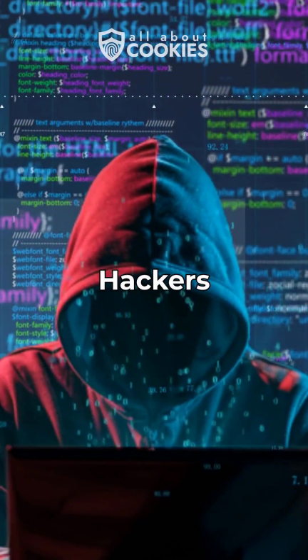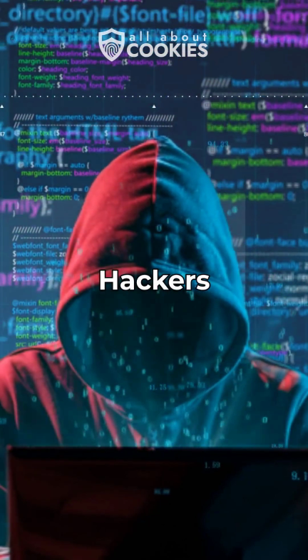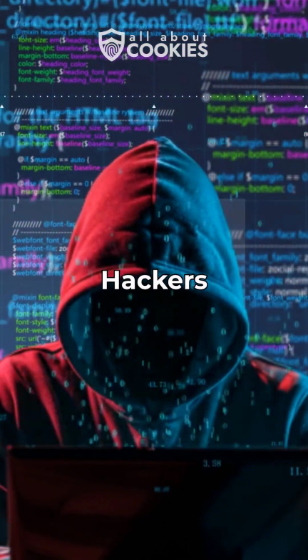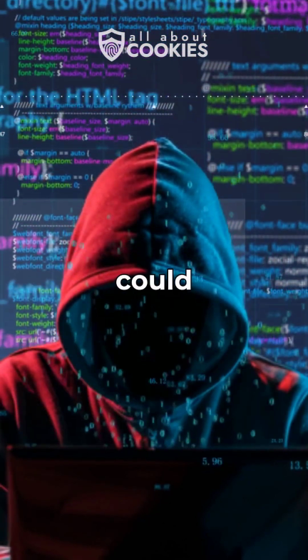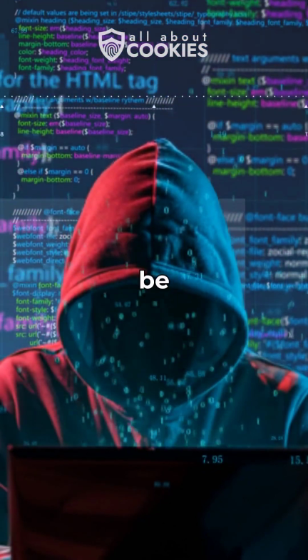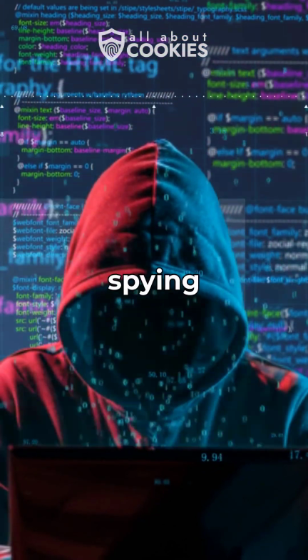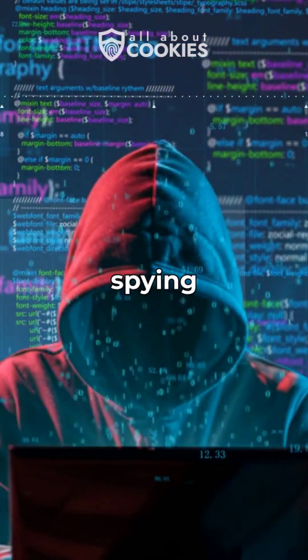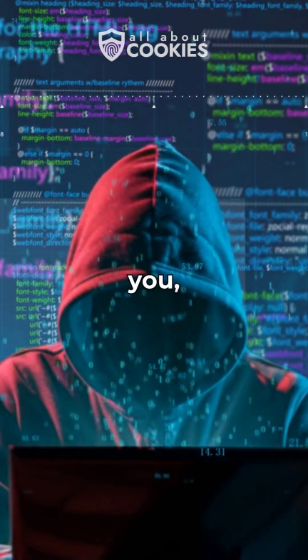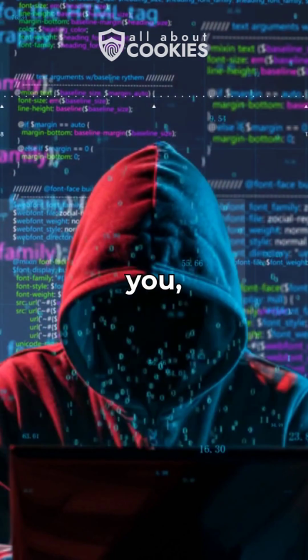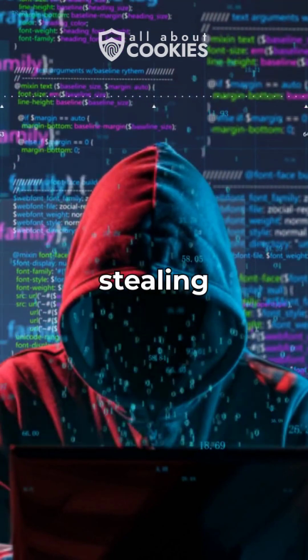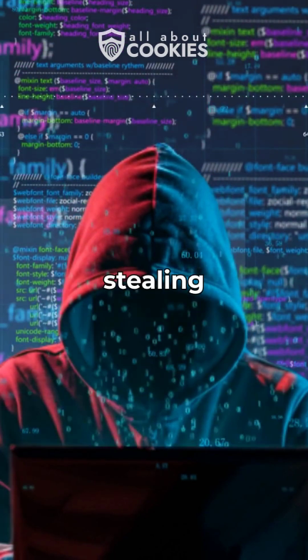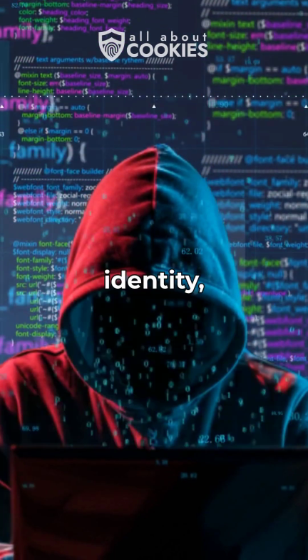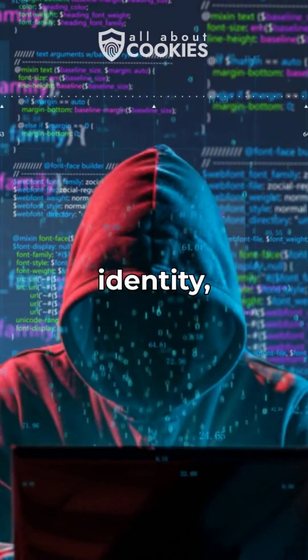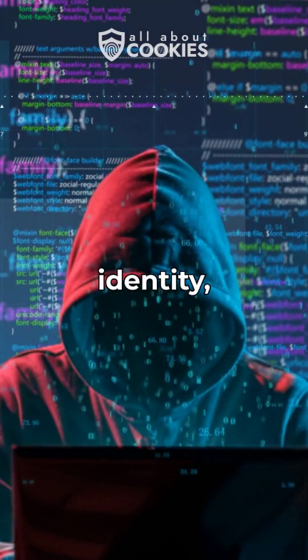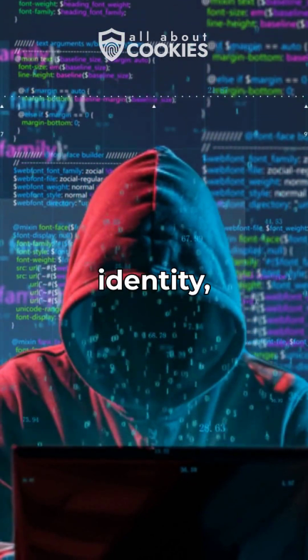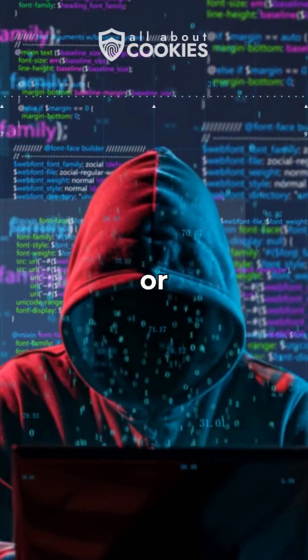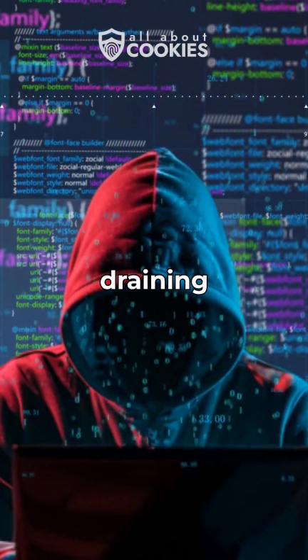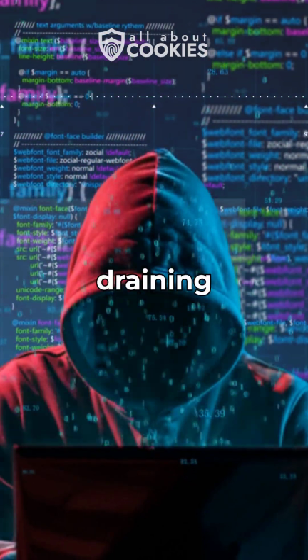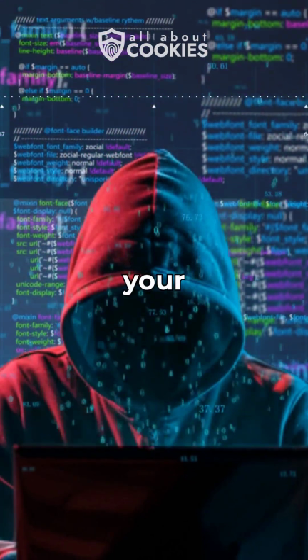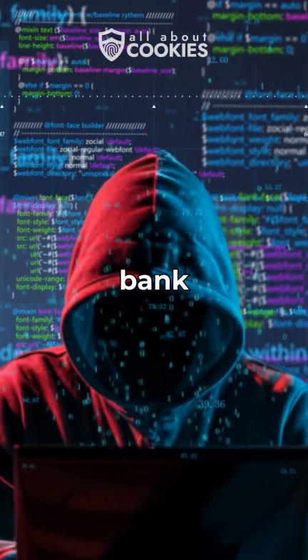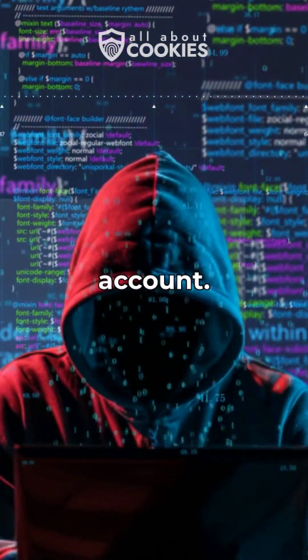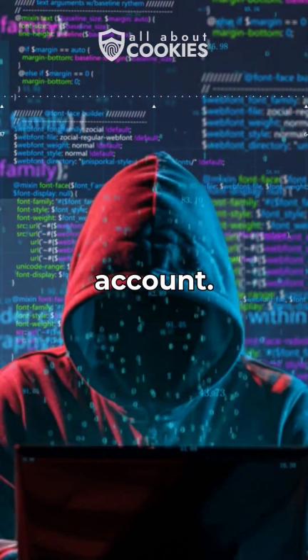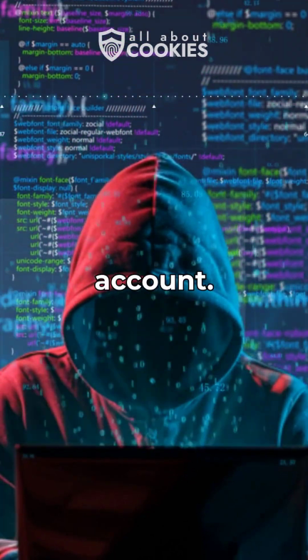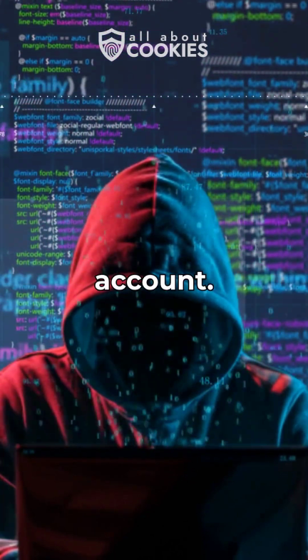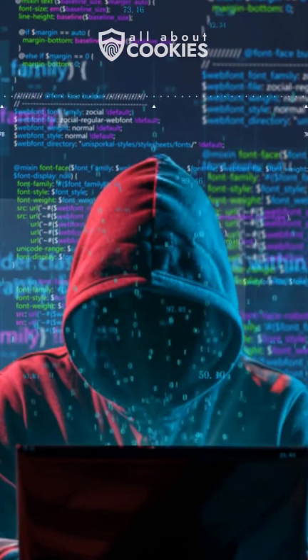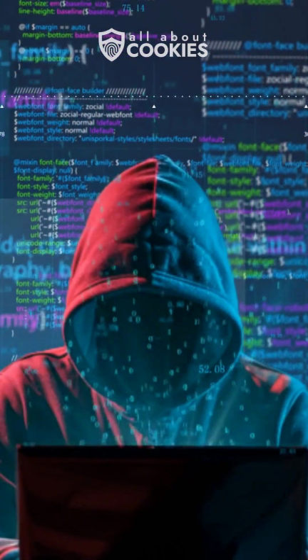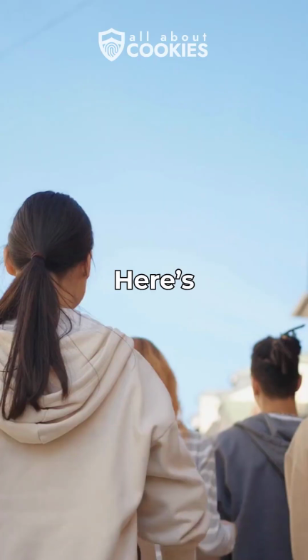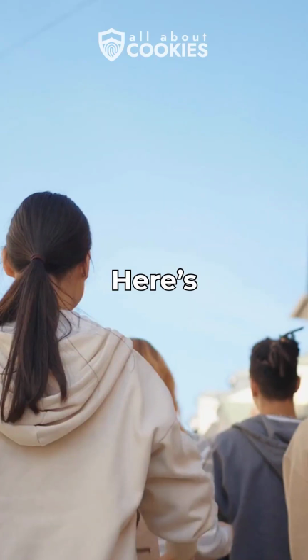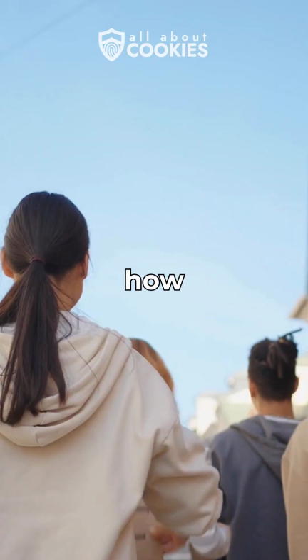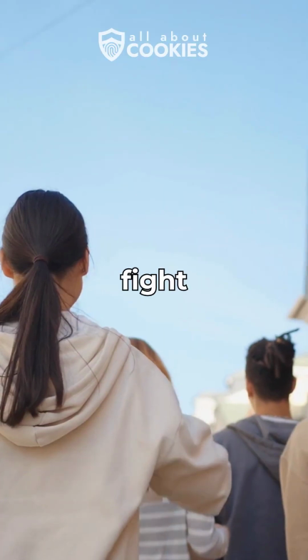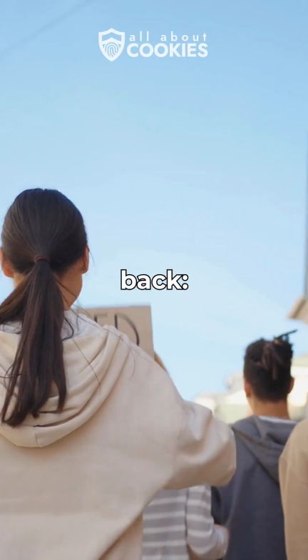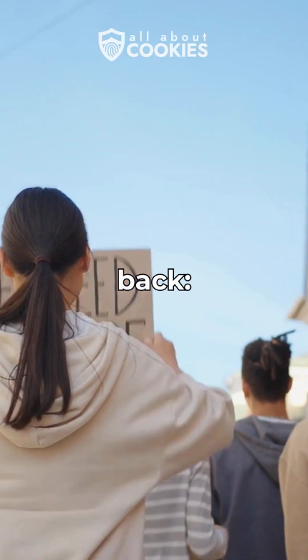Hackers could be spying on you, stealing your identity, or draining your bank account. Here's how to fight back.